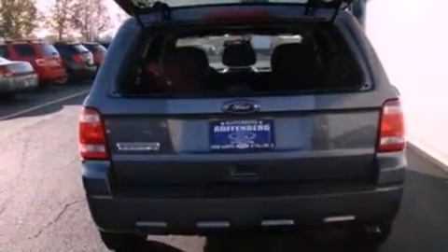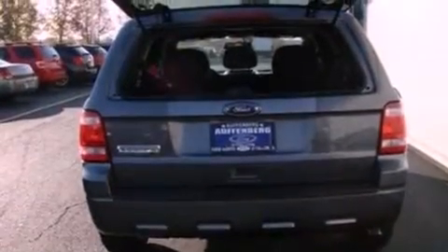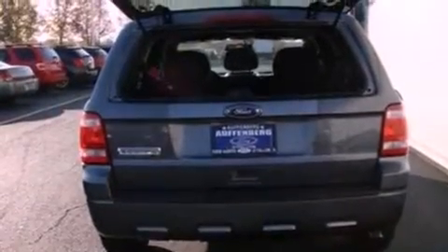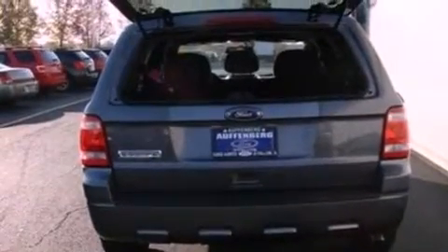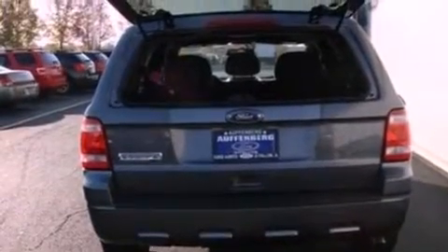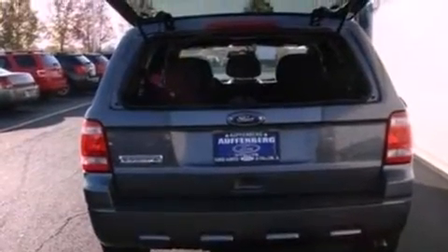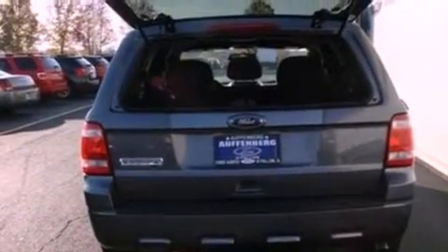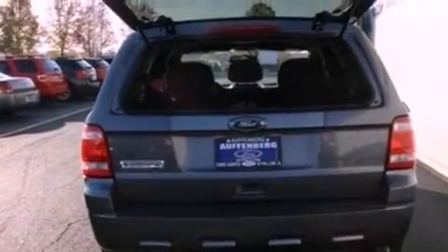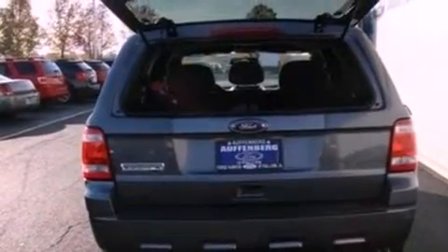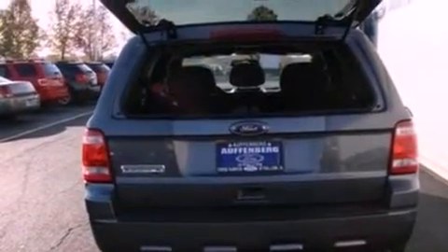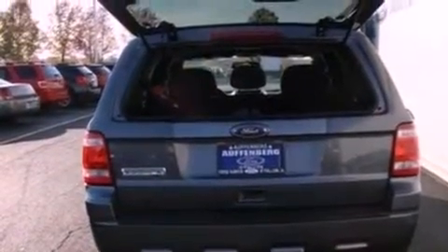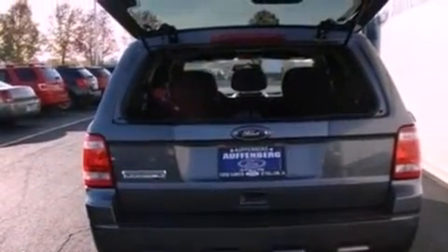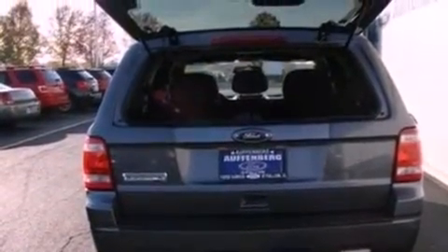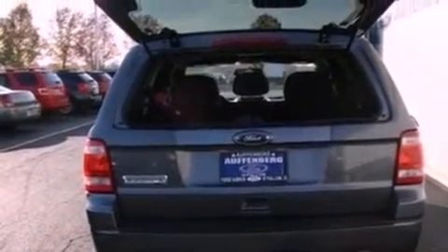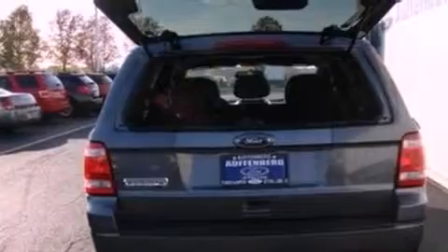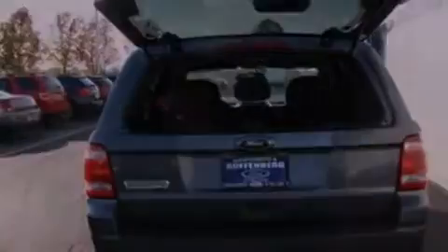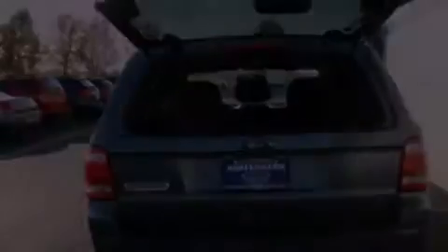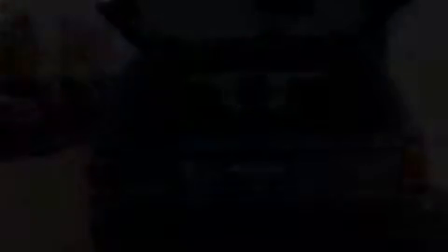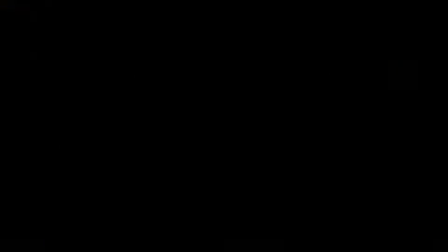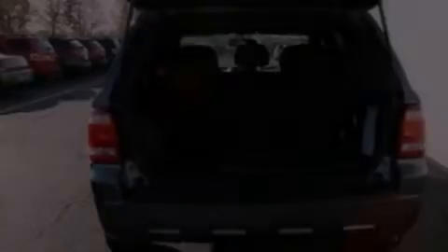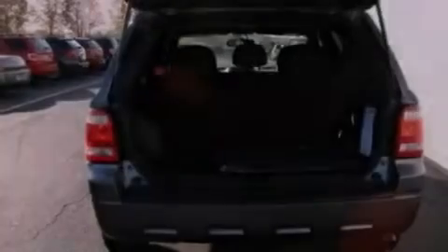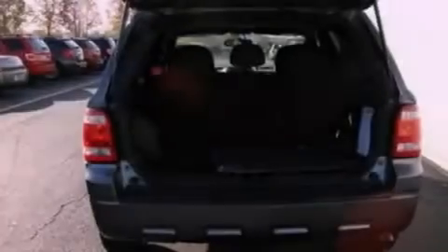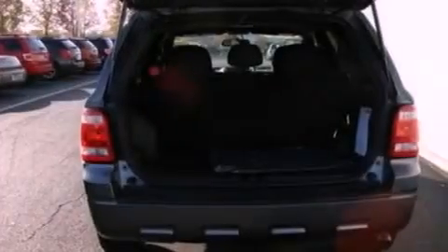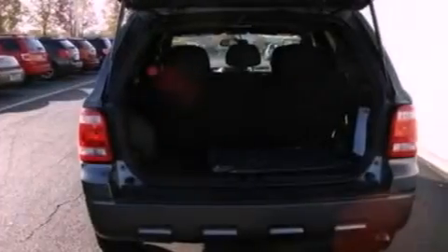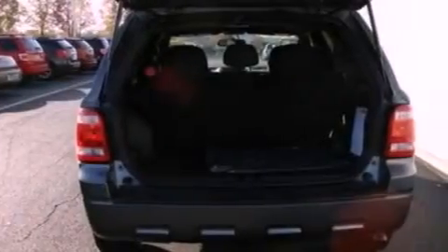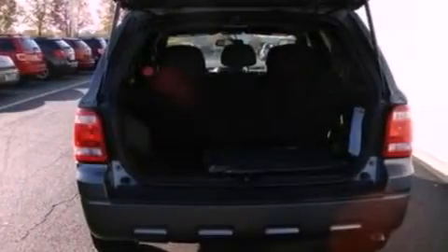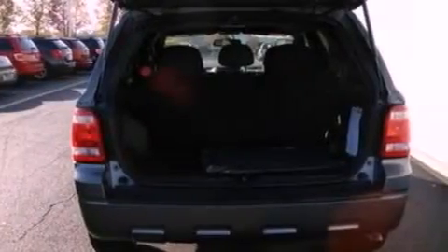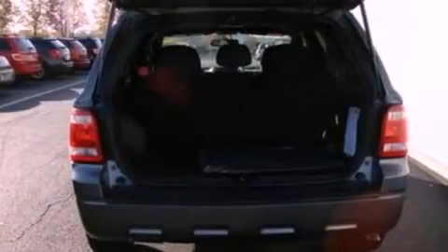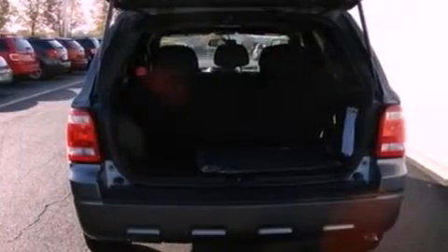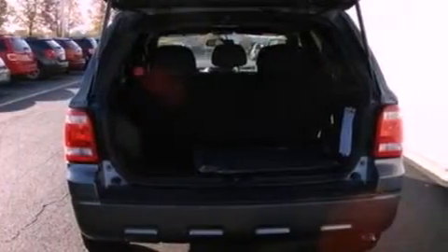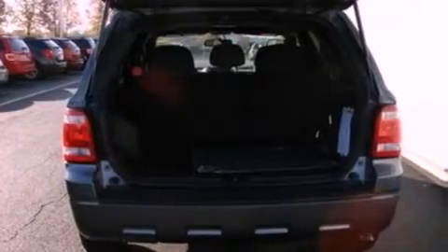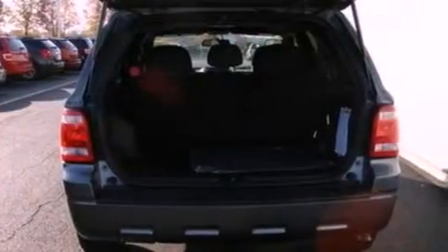An illuminated driver's side vanity mirror, a security system, dusk-sensing headlights, a keyless entry system, and roof rails are also included.